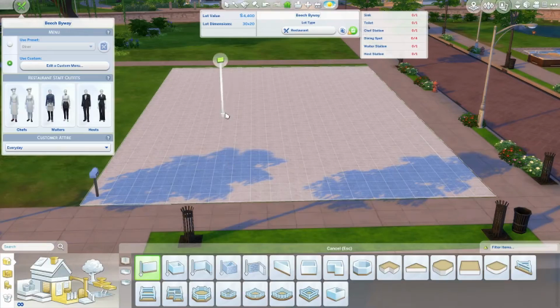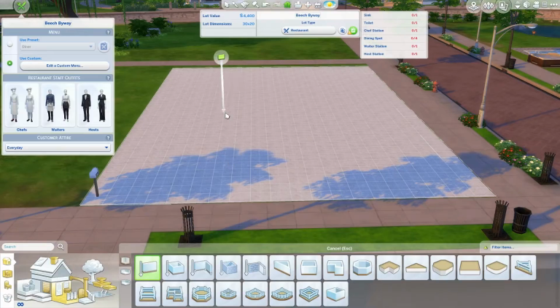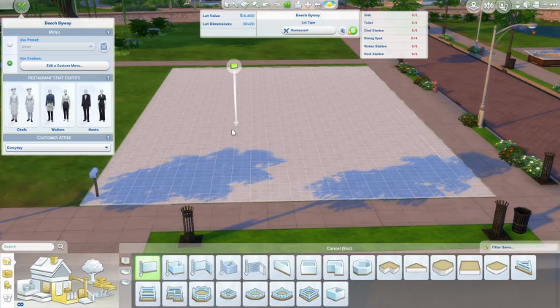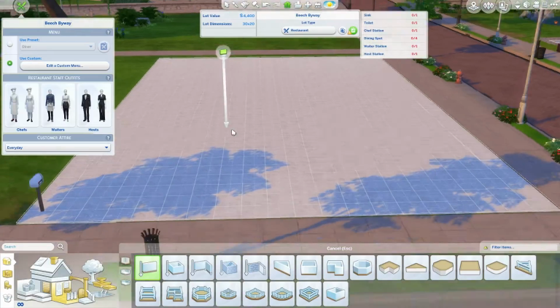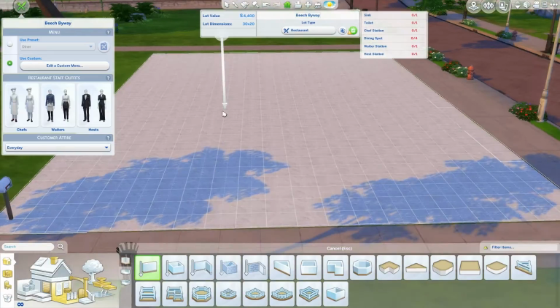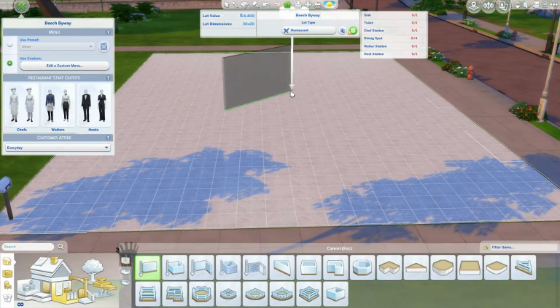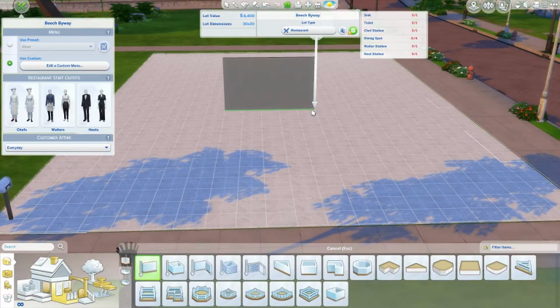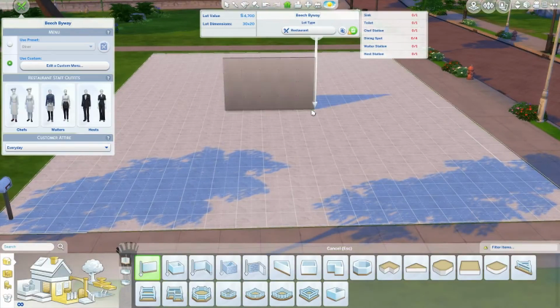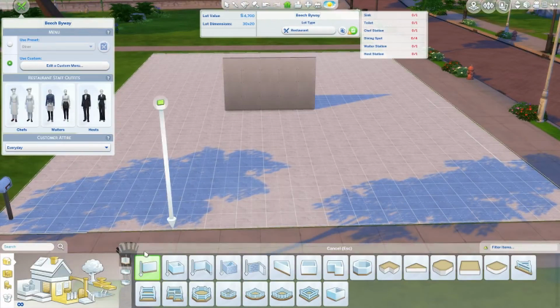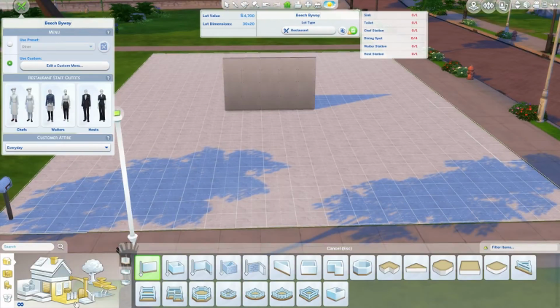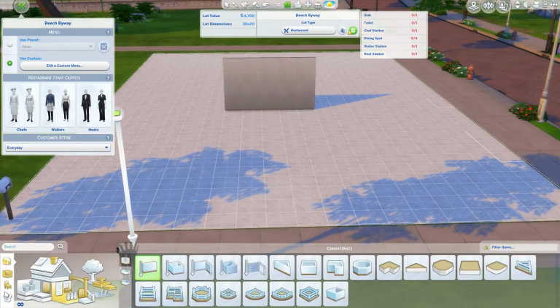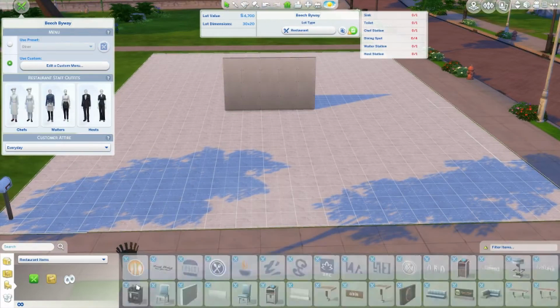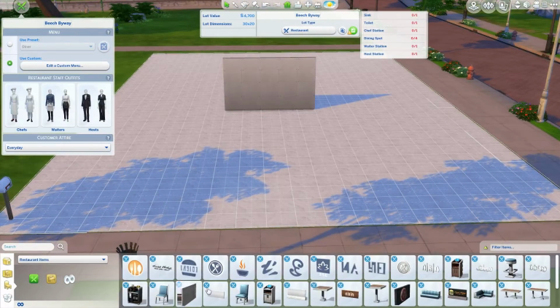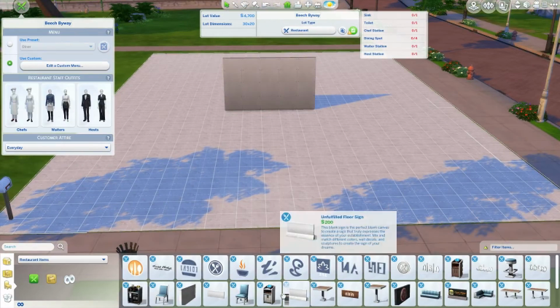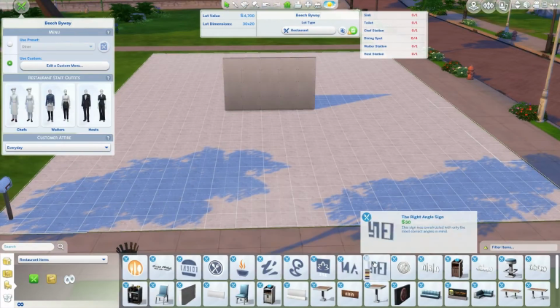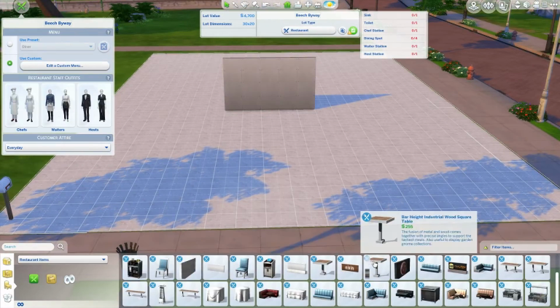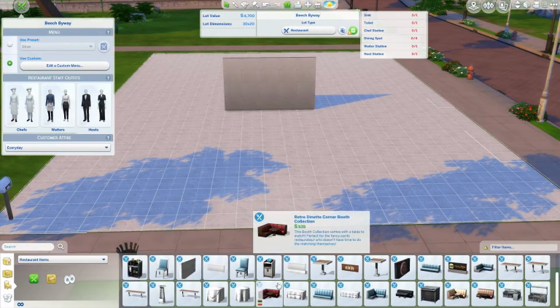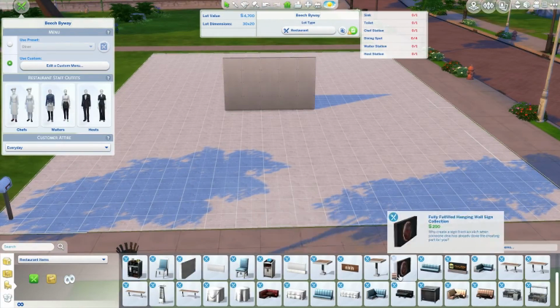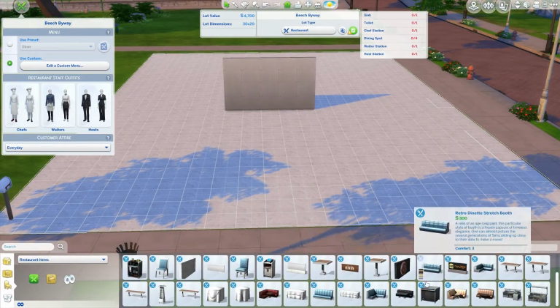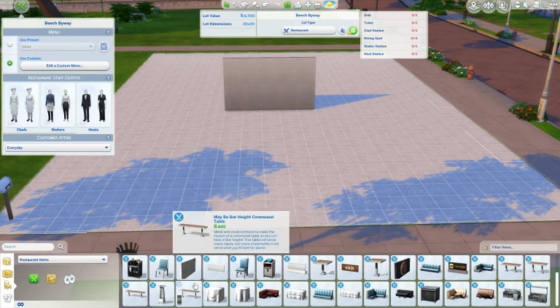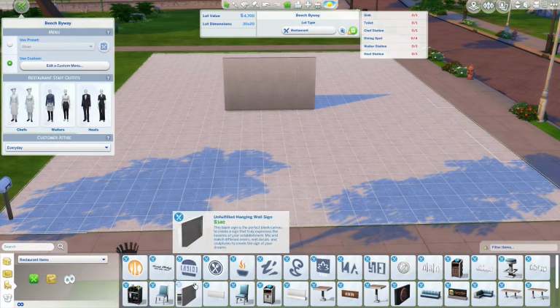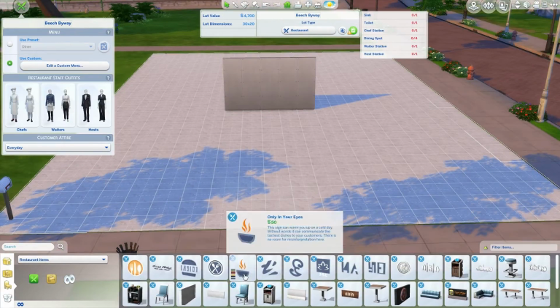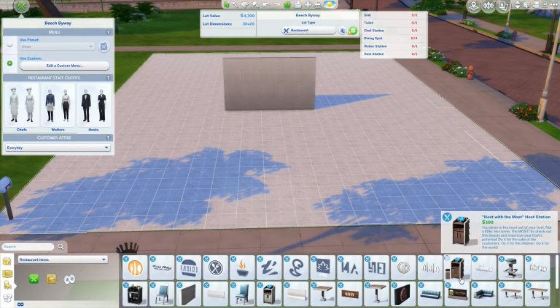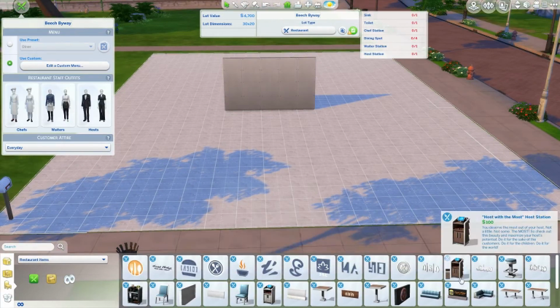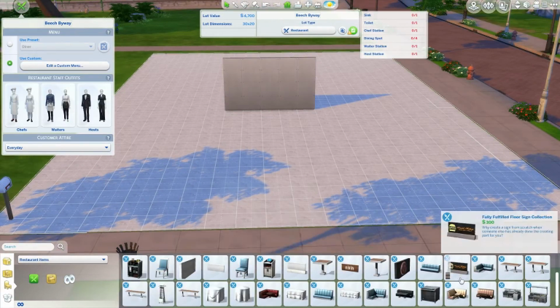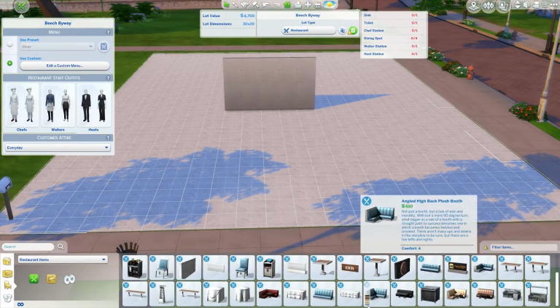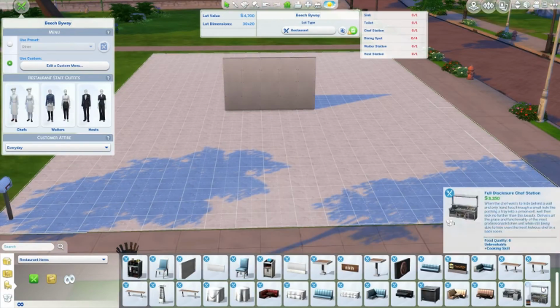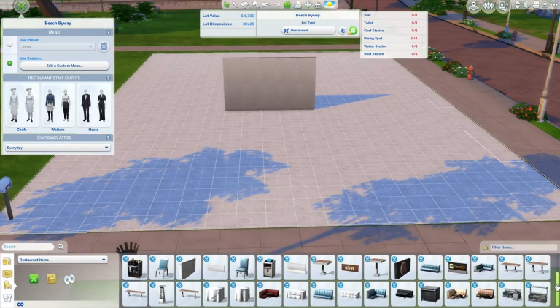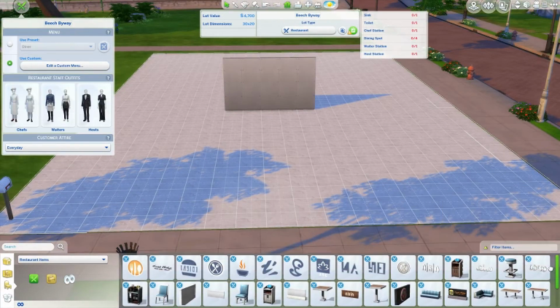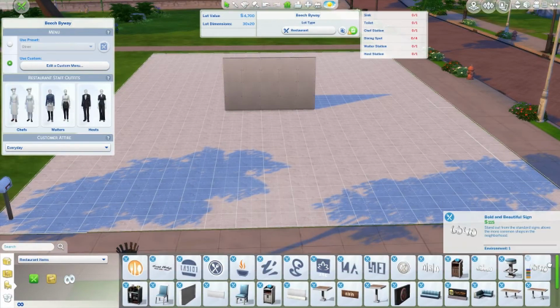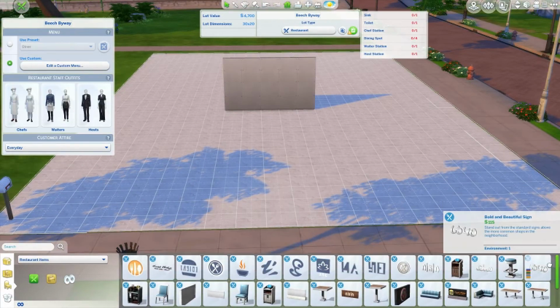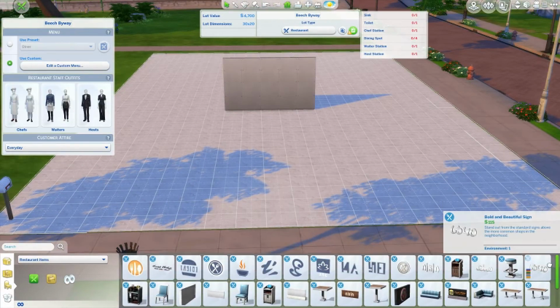Hi guys, this is Renee and today we are back with my first restaurant build.